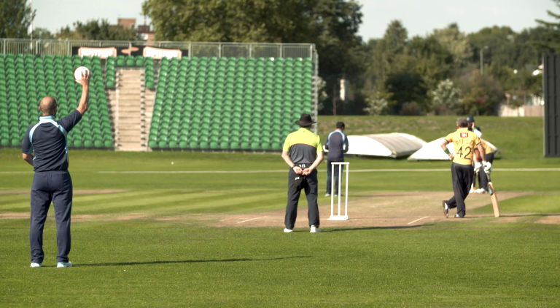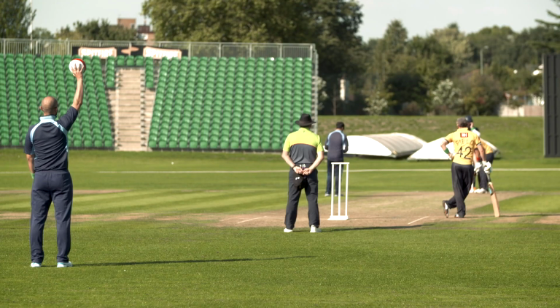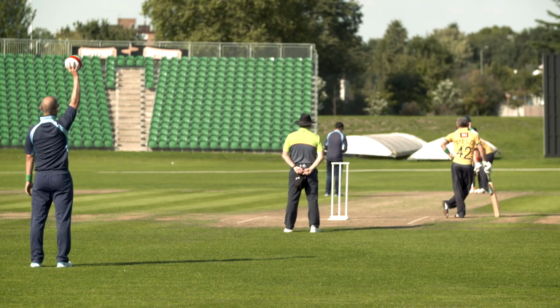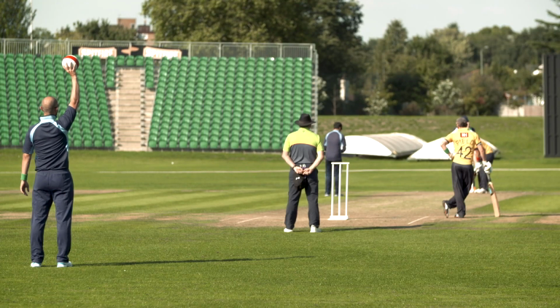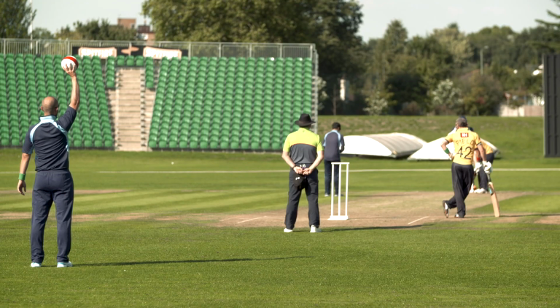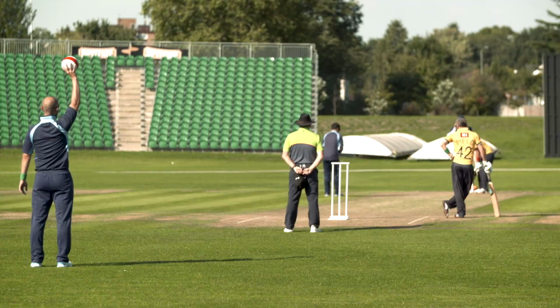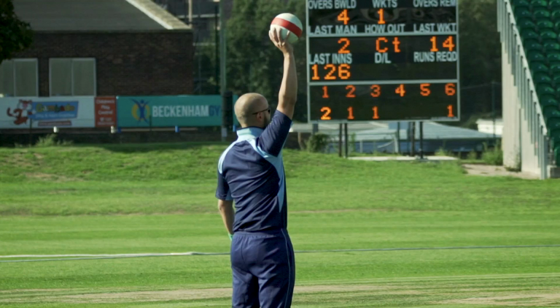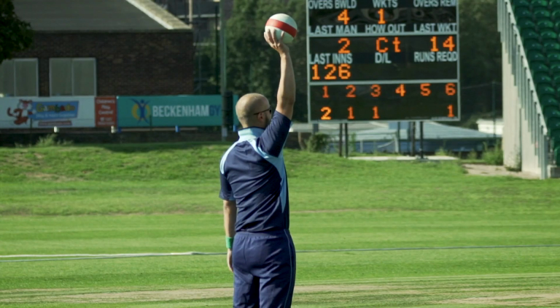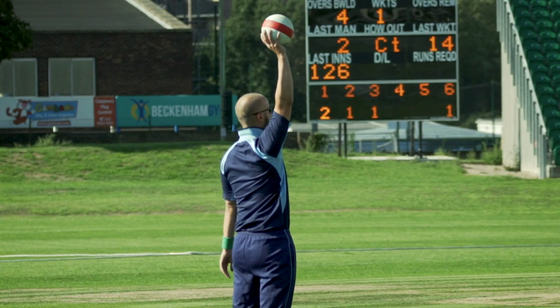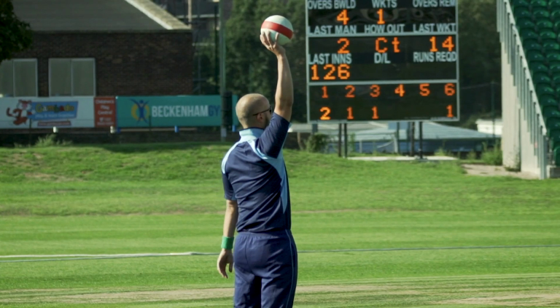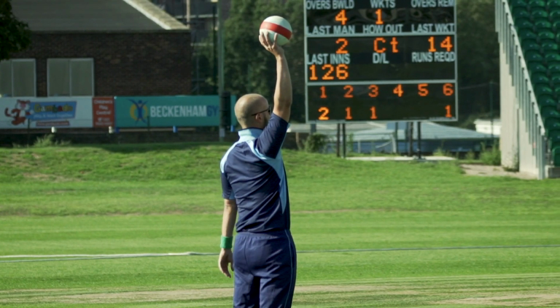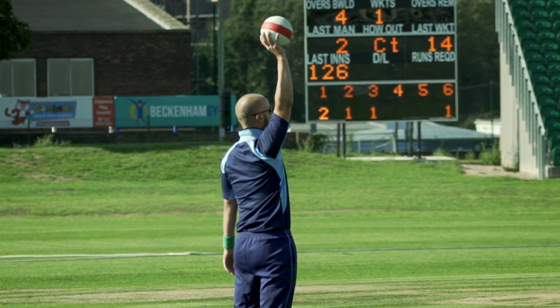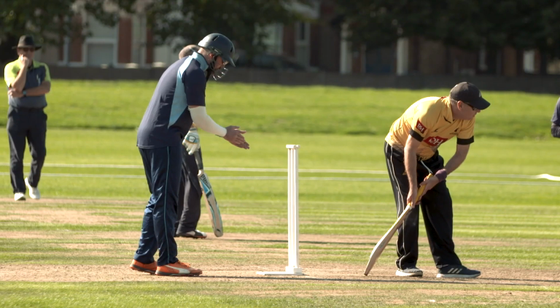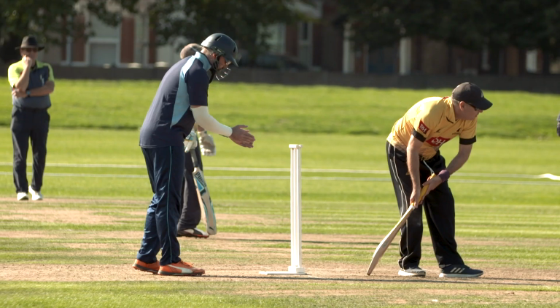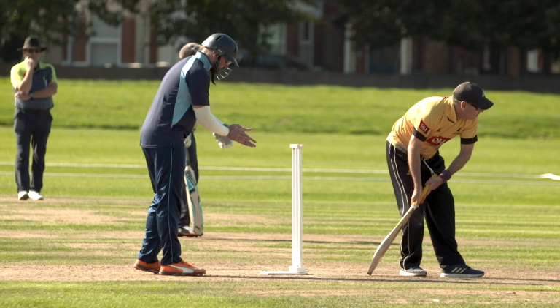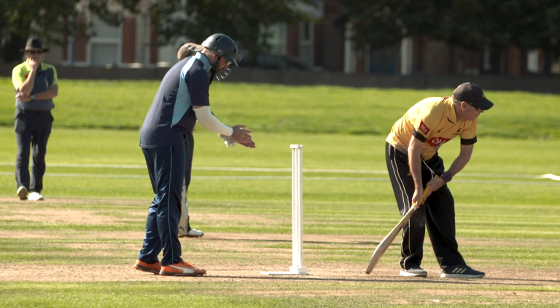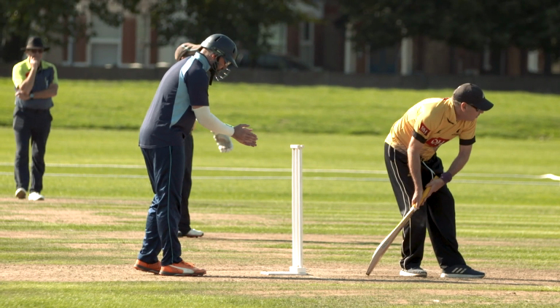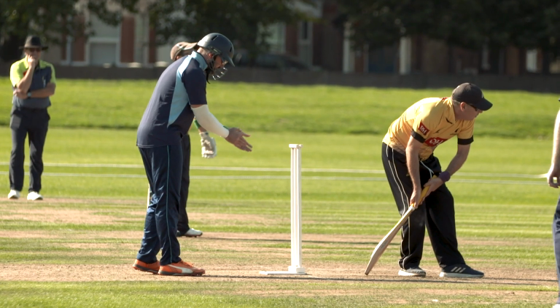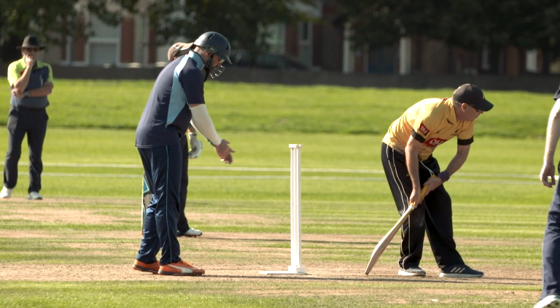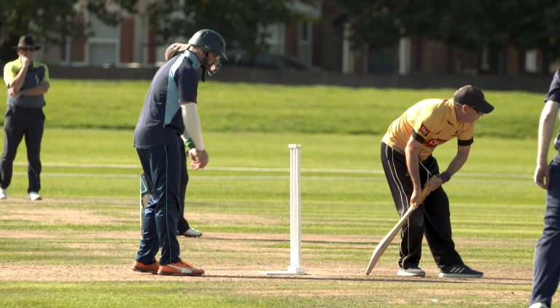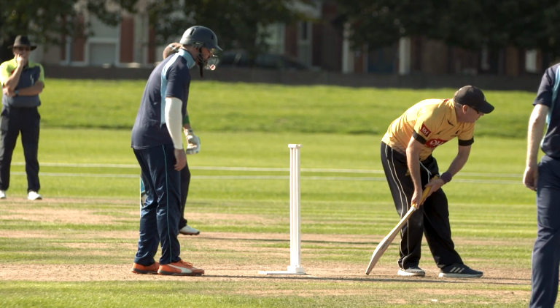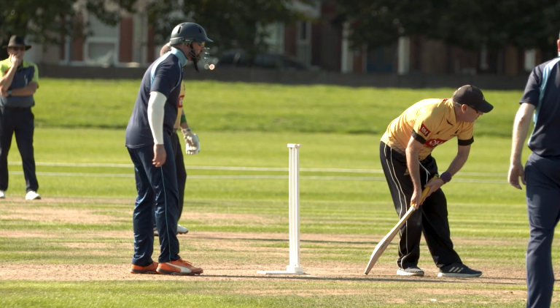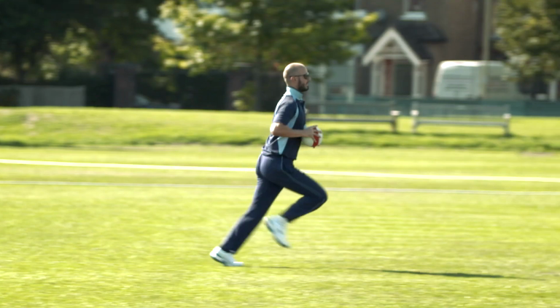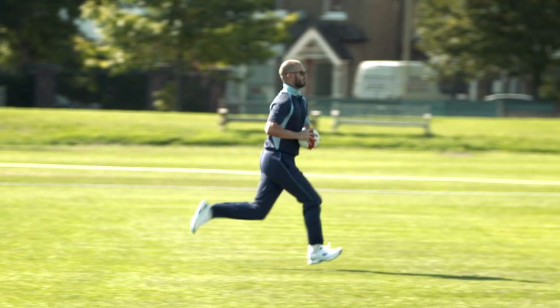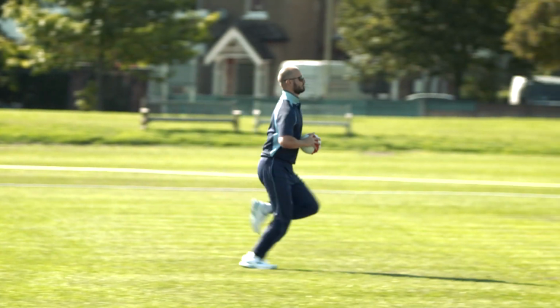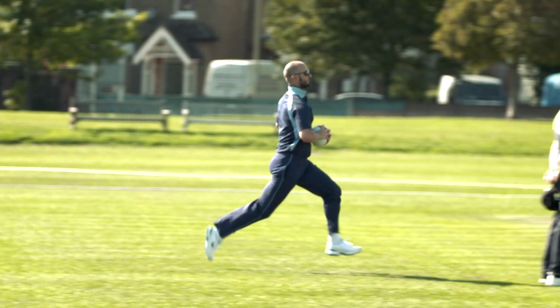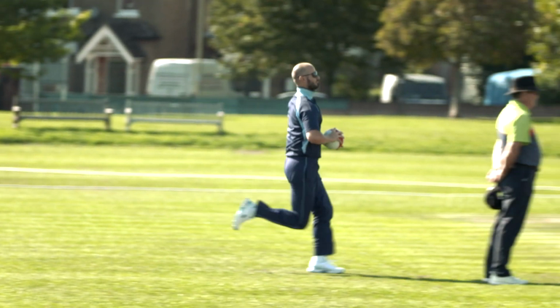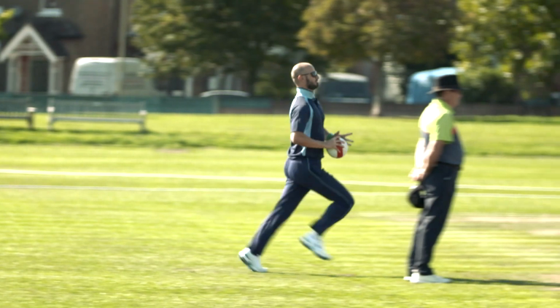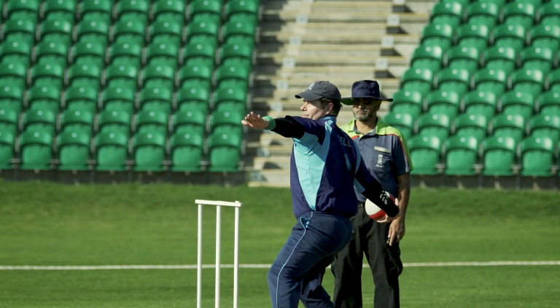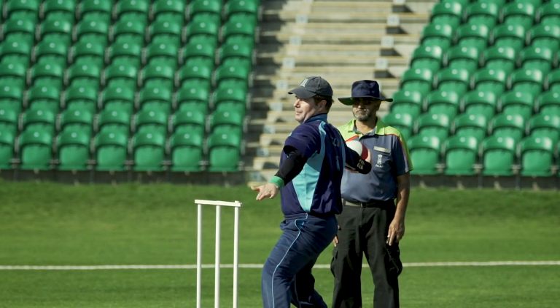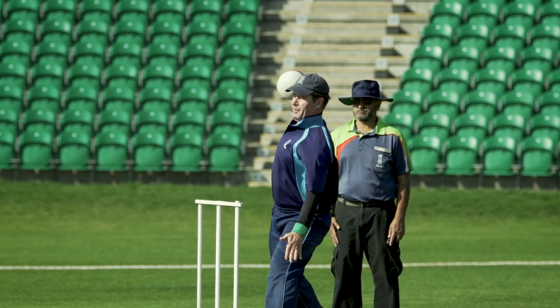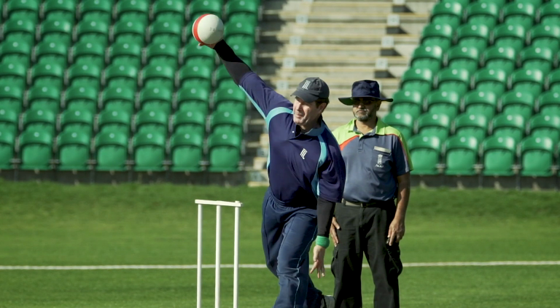You also have to ask the batsman if they're ready, wait for them to say that they are, and as you release the ball you then have to say 'play.'